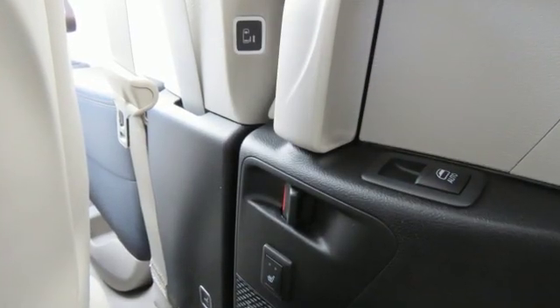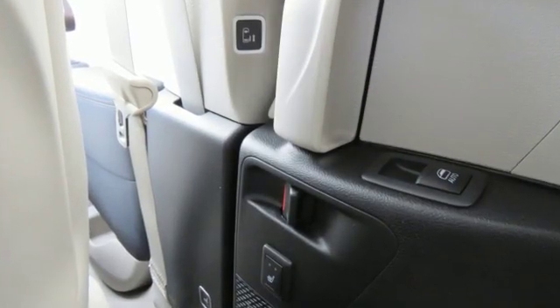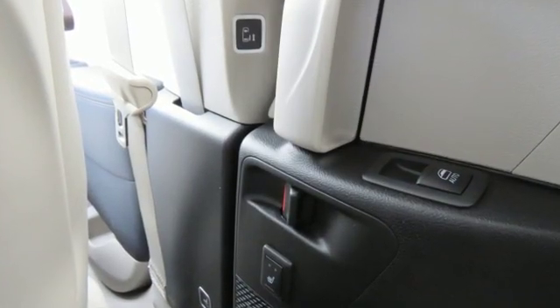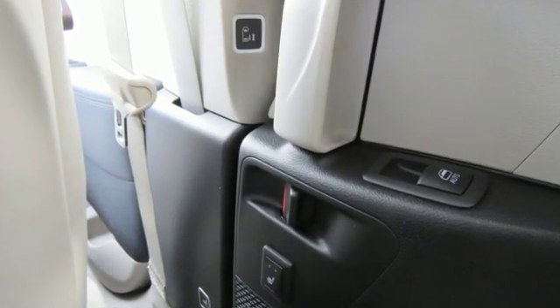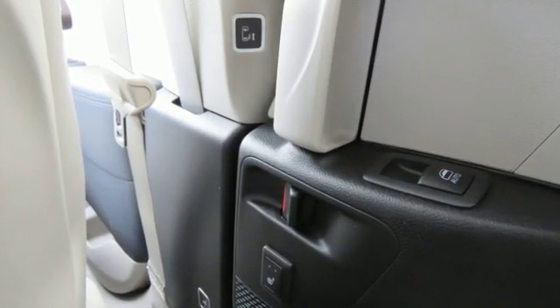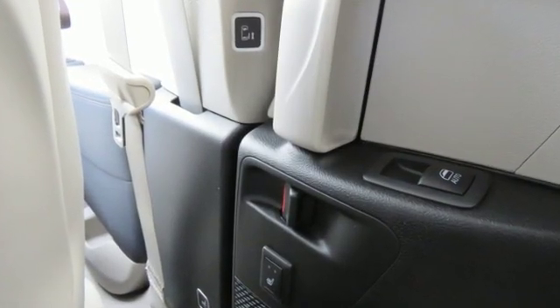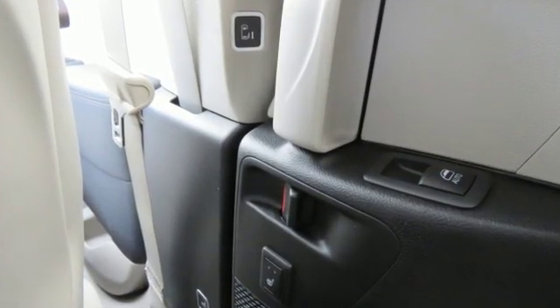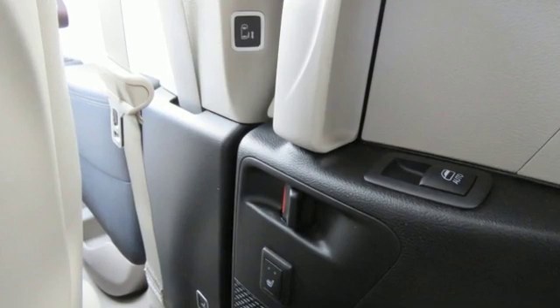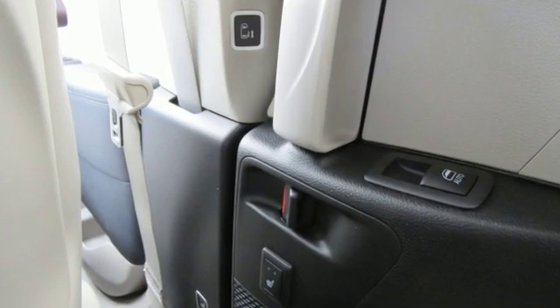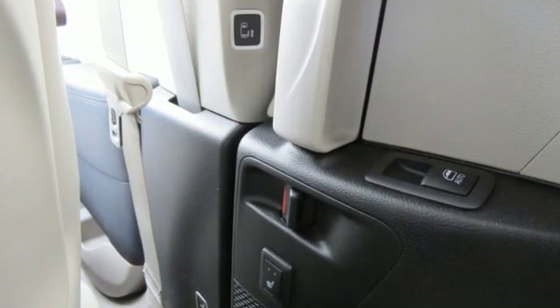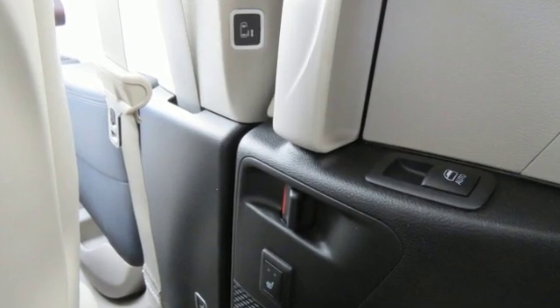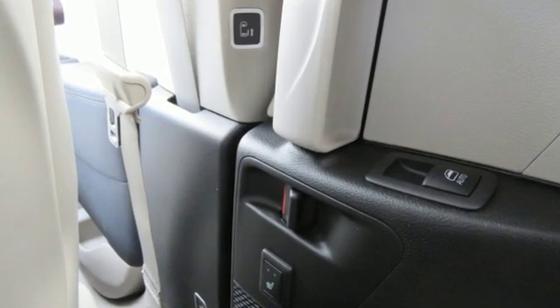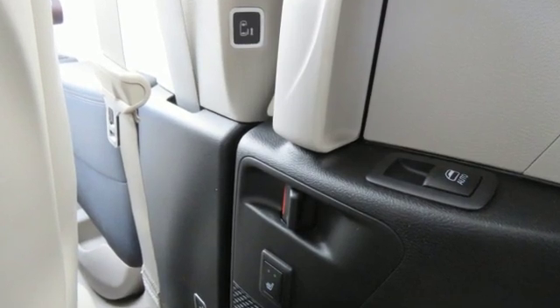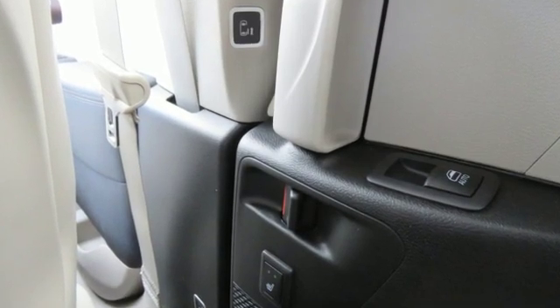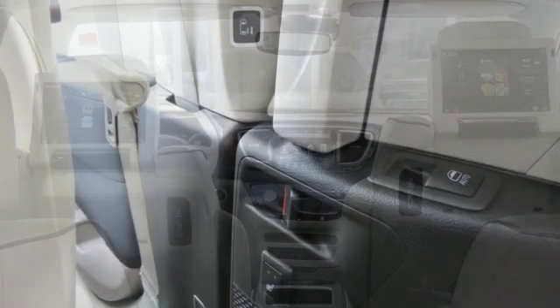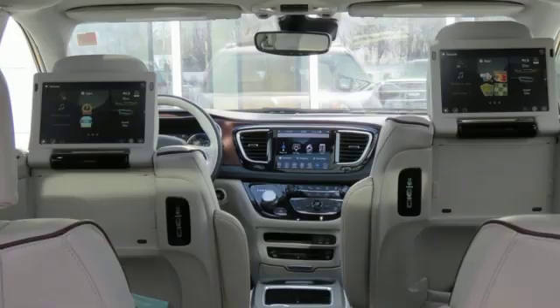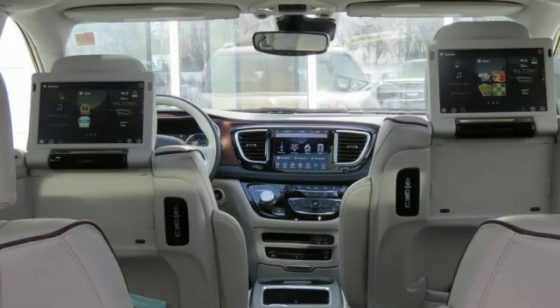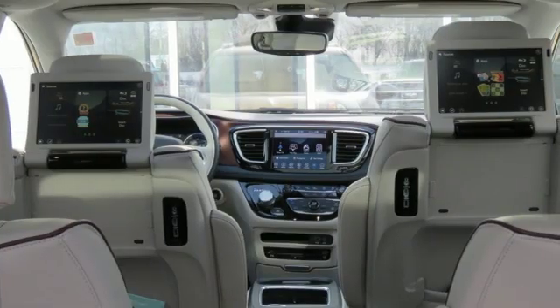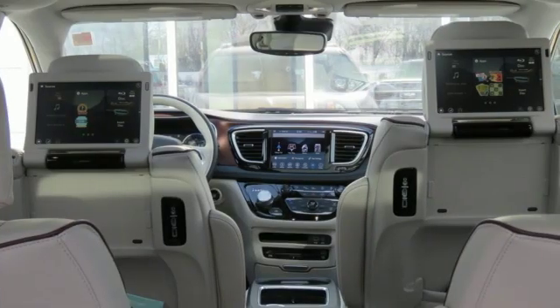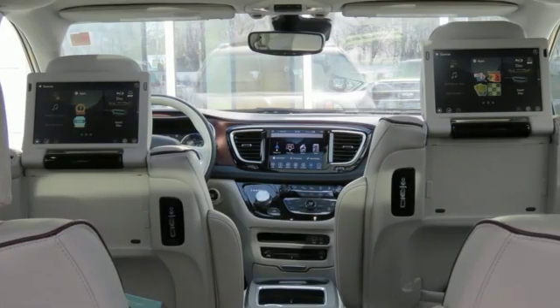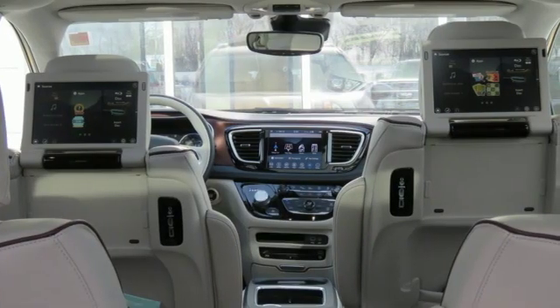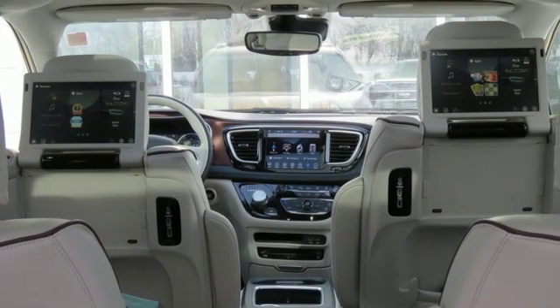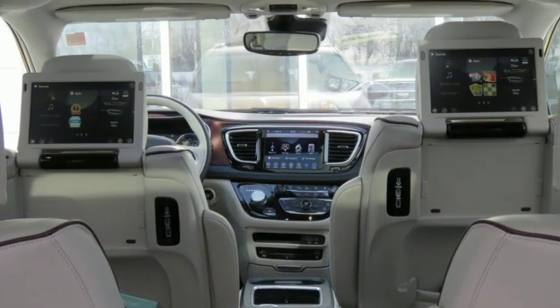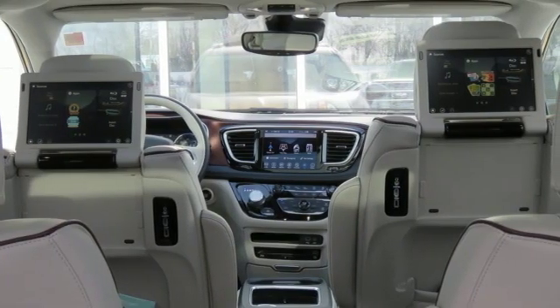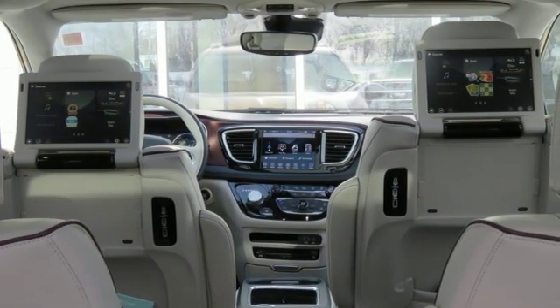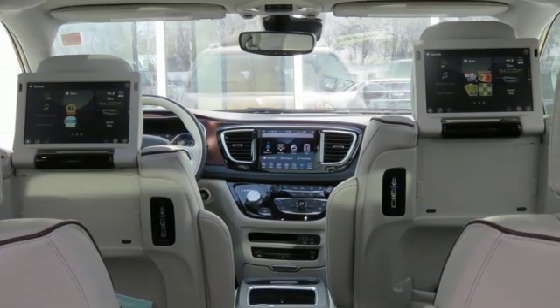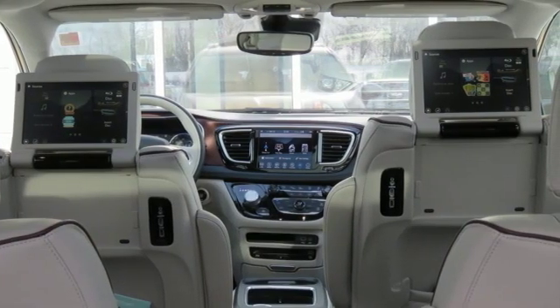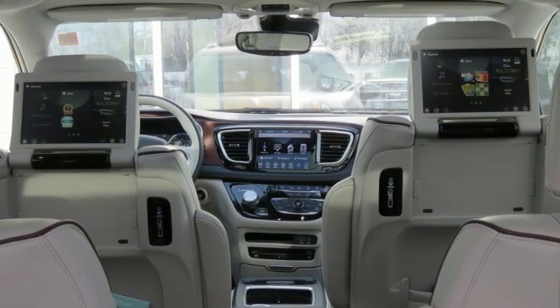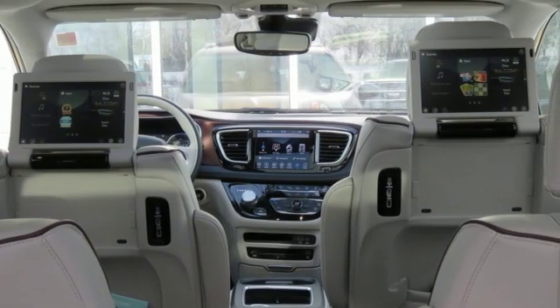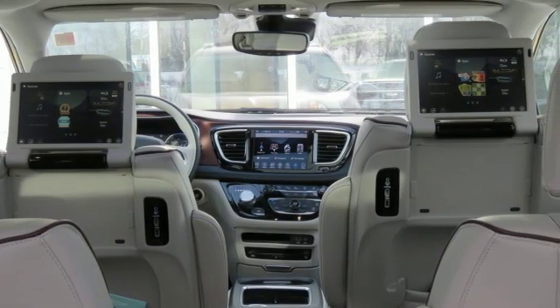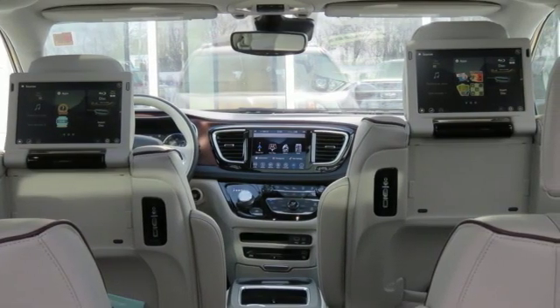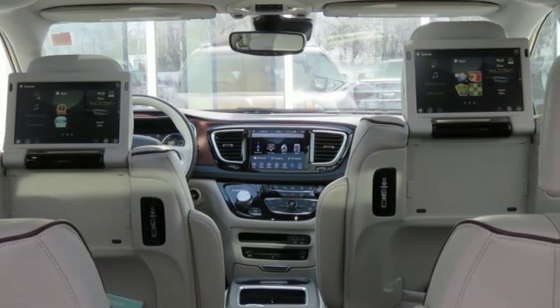Chrysler, where top flight engineering meets affordable luxury. The time is now. See it for yourself today.